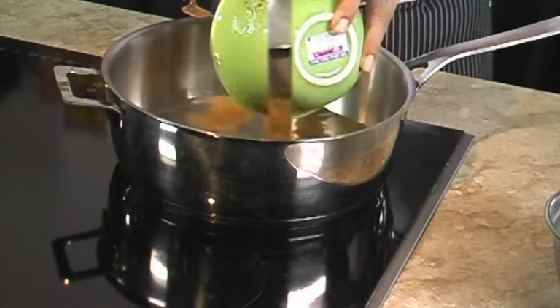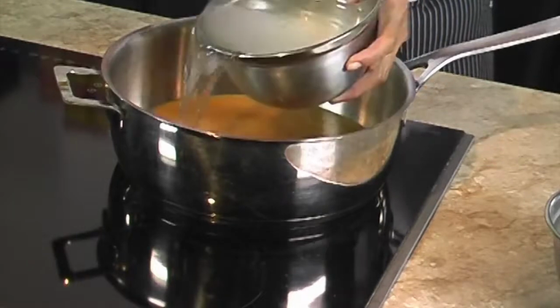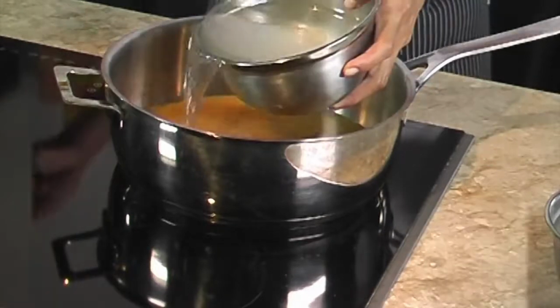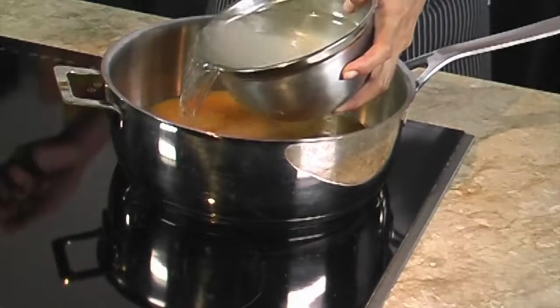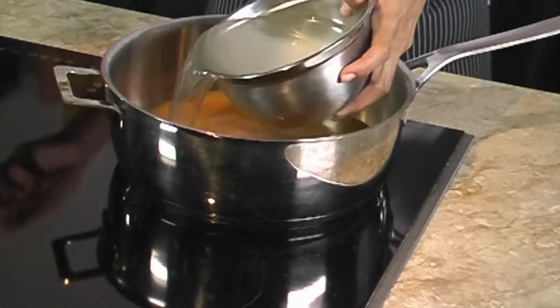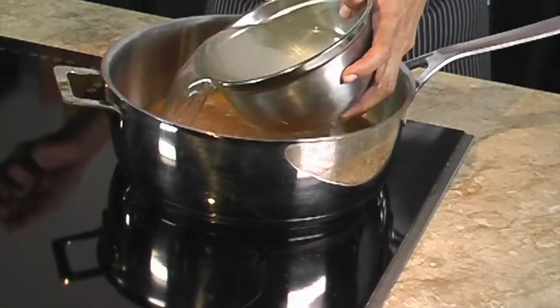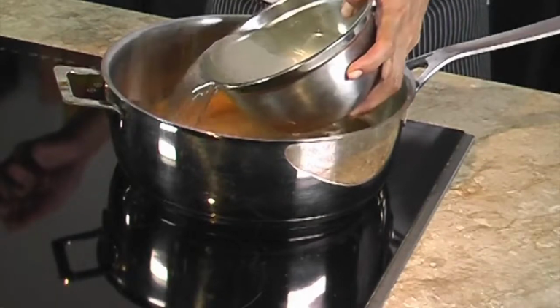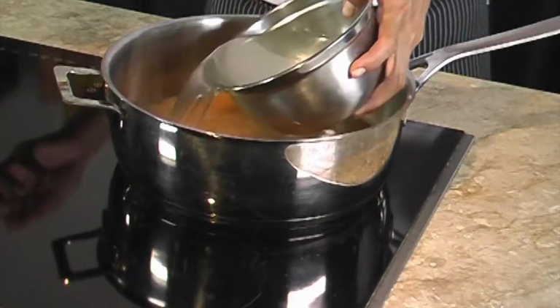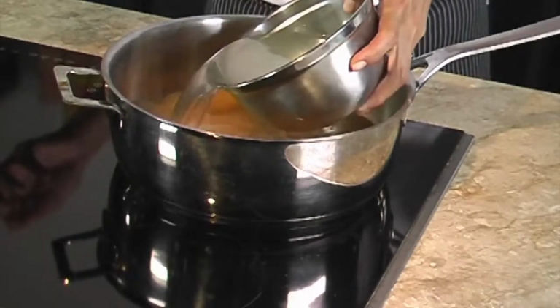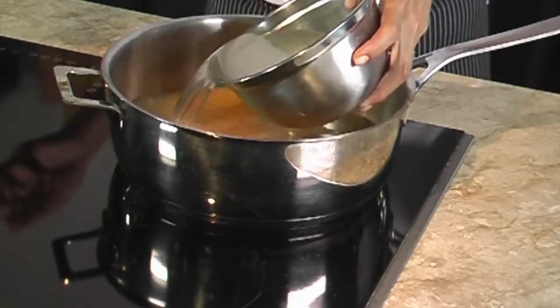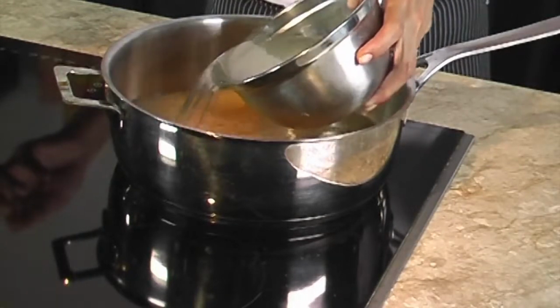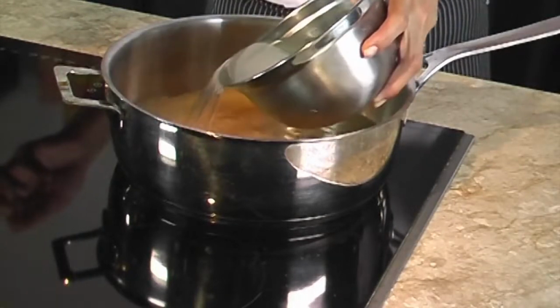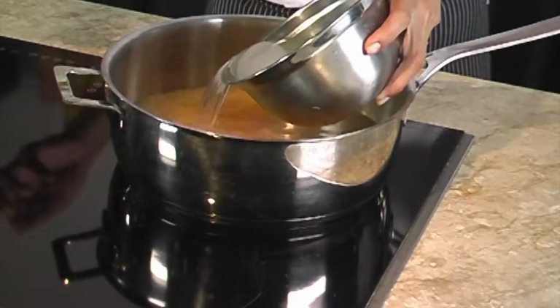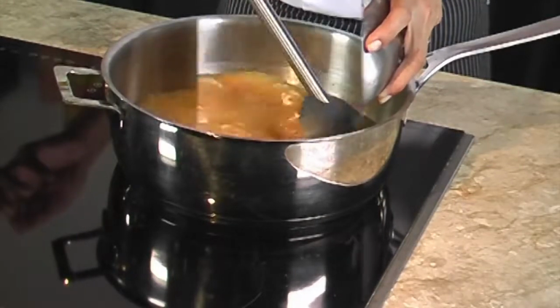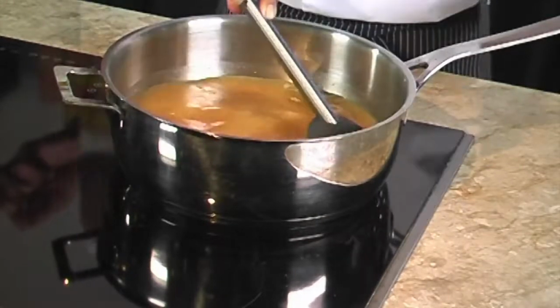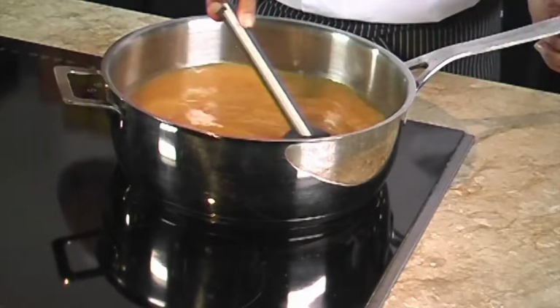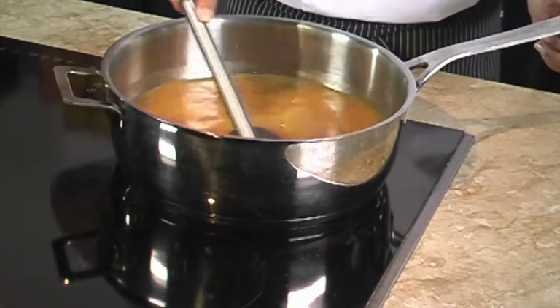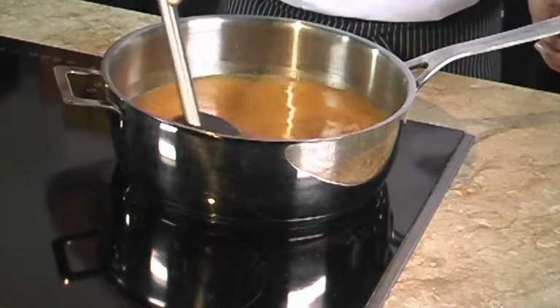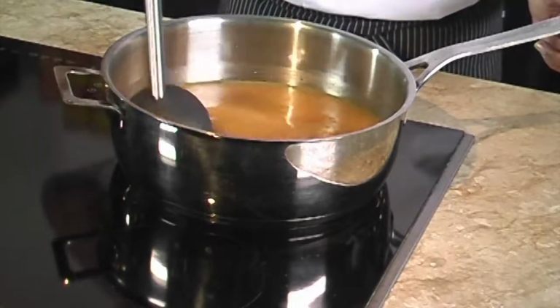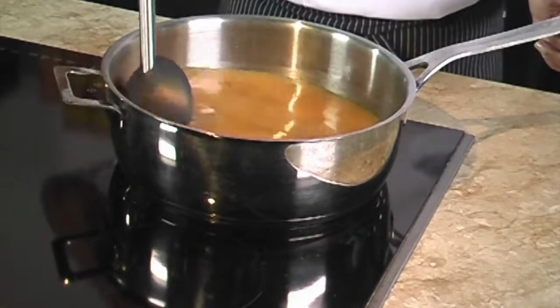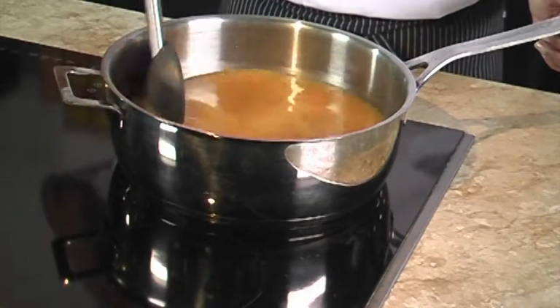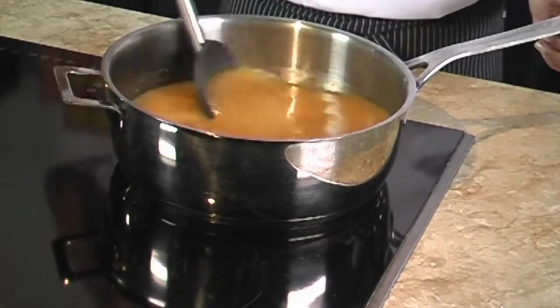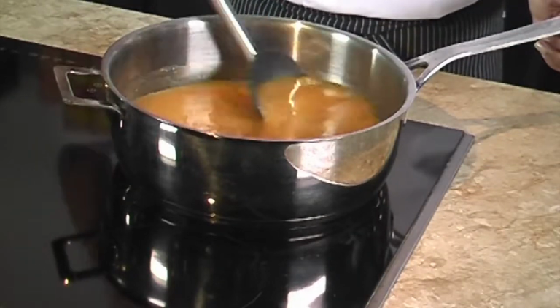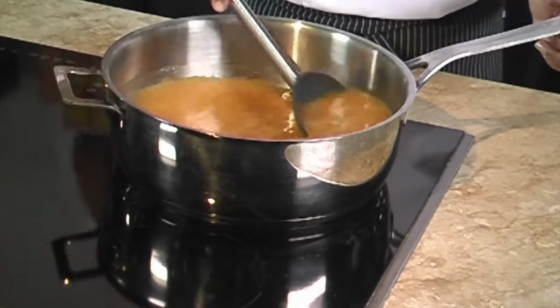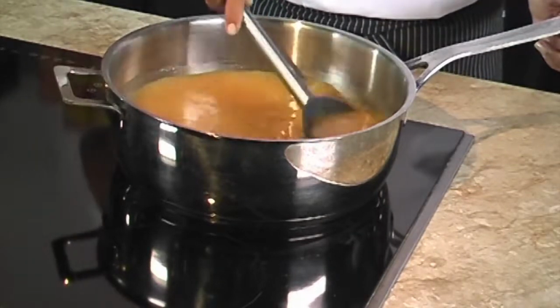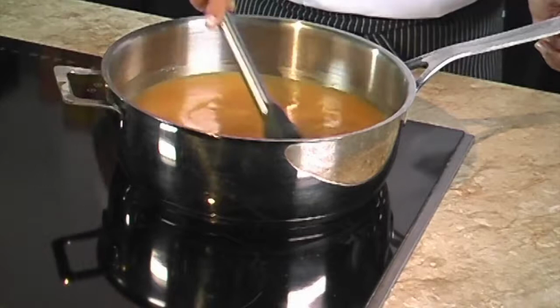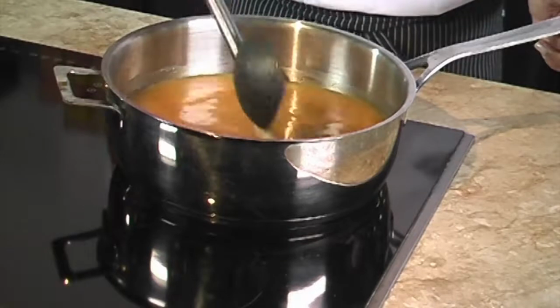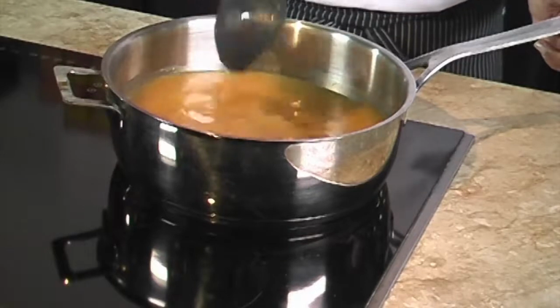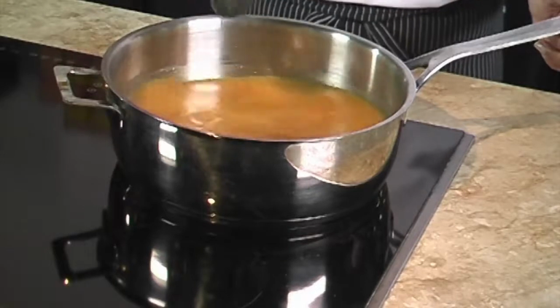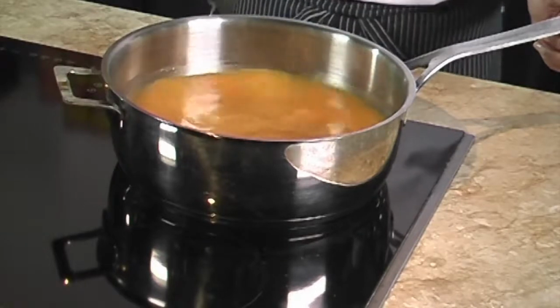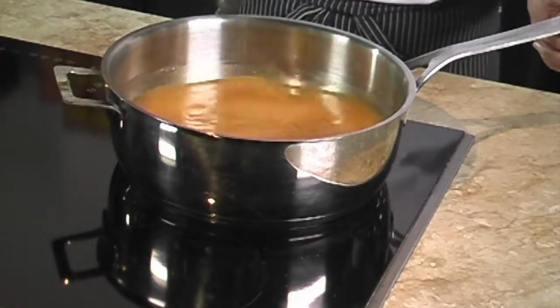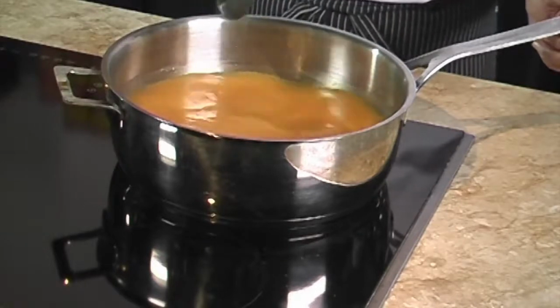Next we combine the curry sauce, the water, and the stock in a large saucepan and bring it to a boil. We simmer for two minutes.